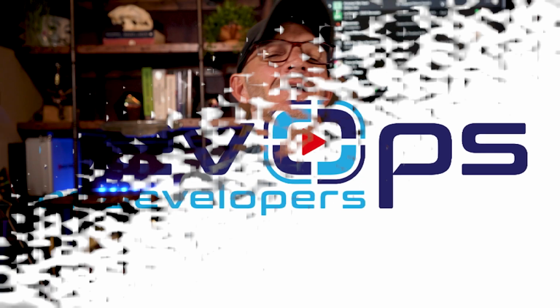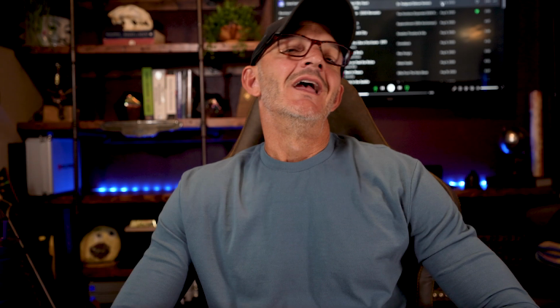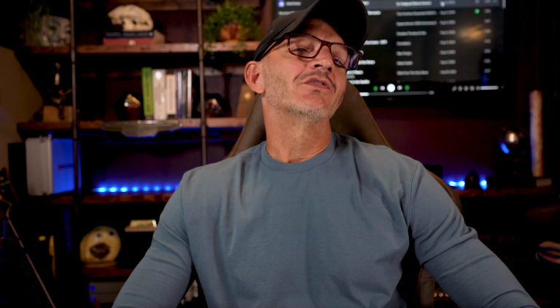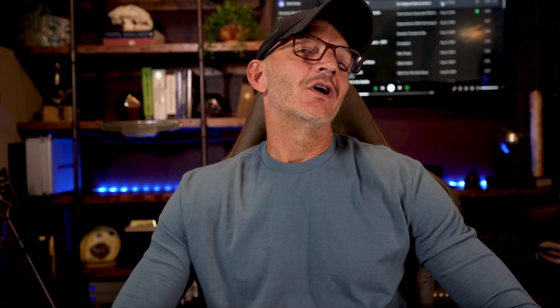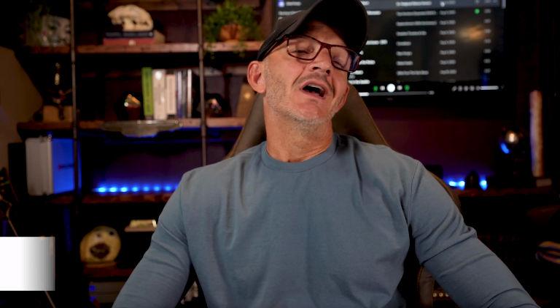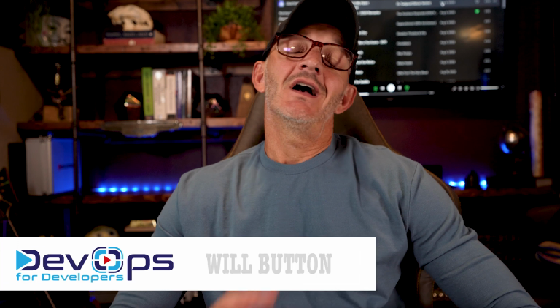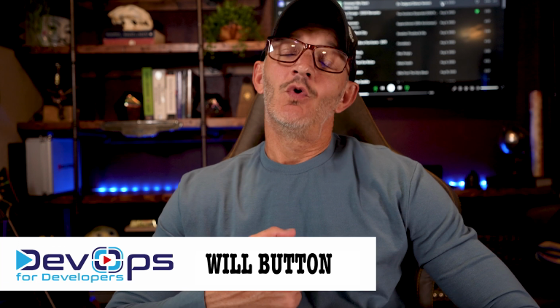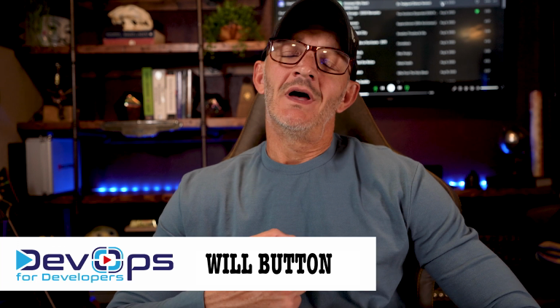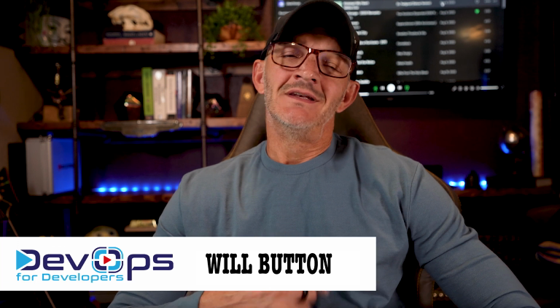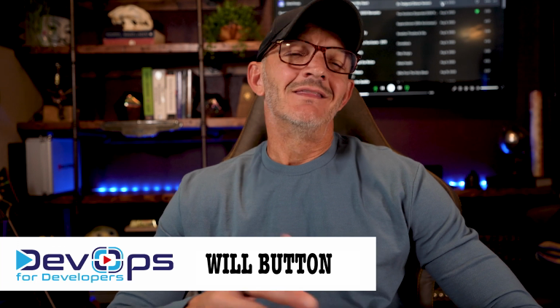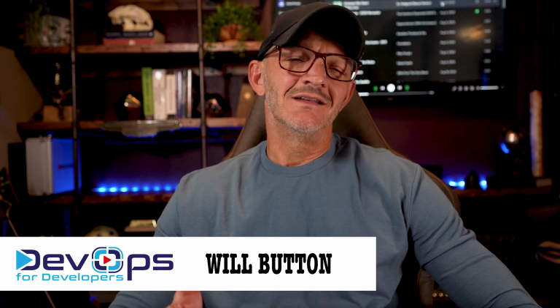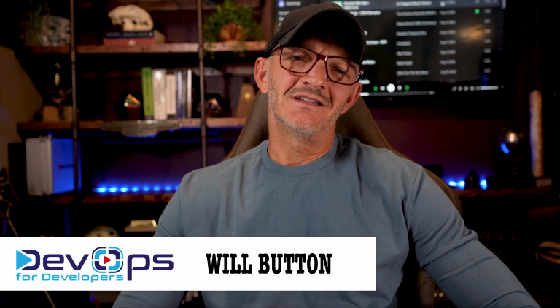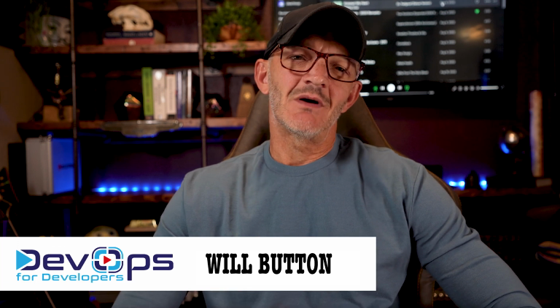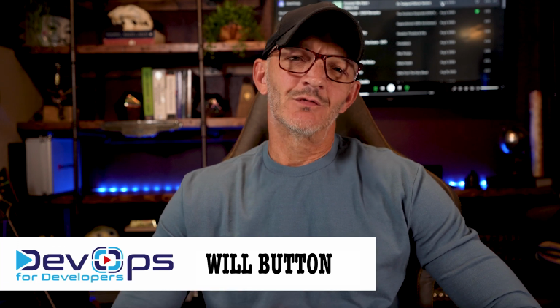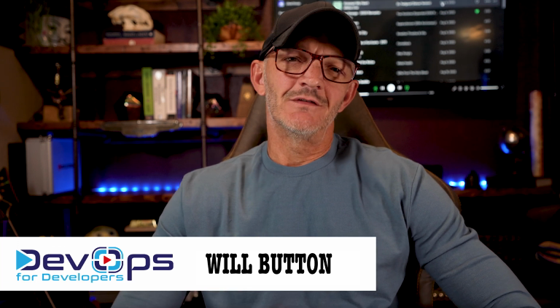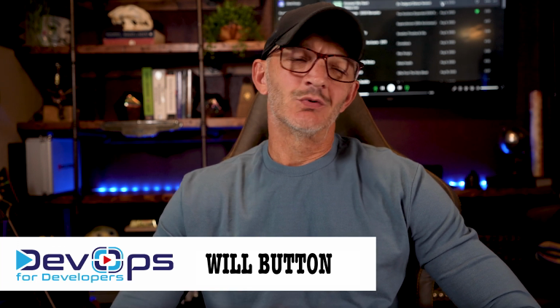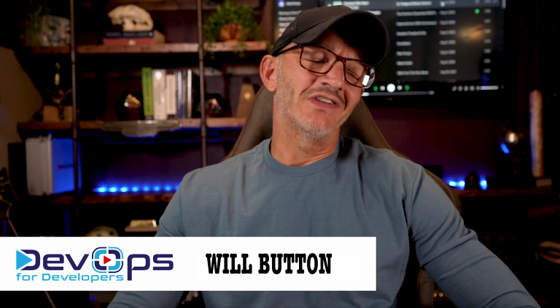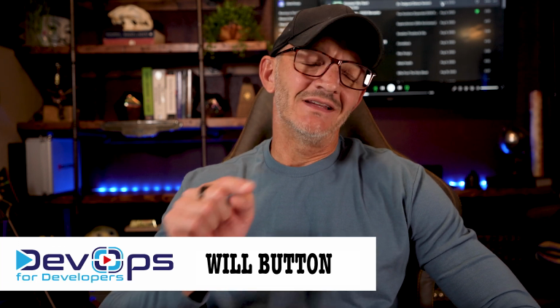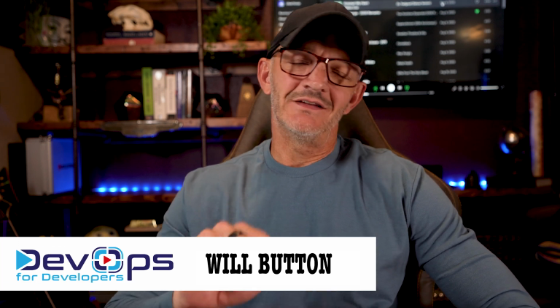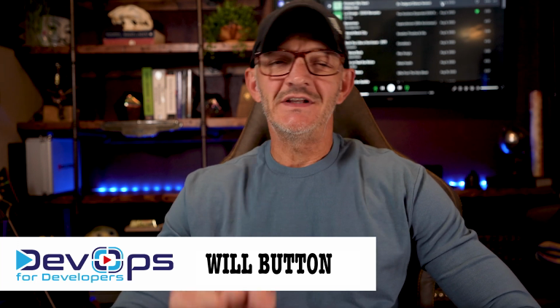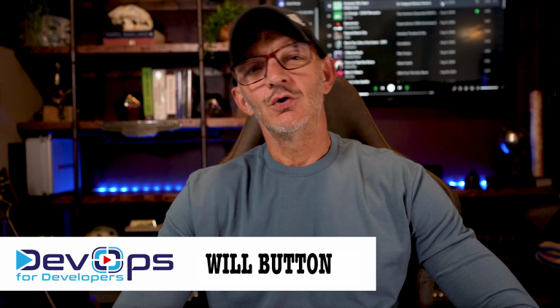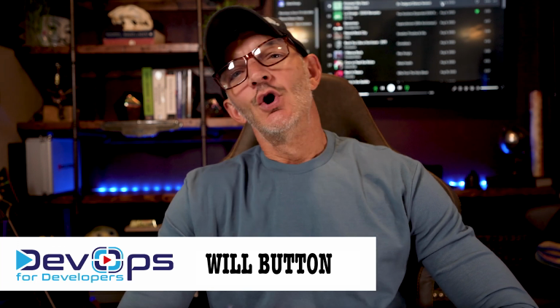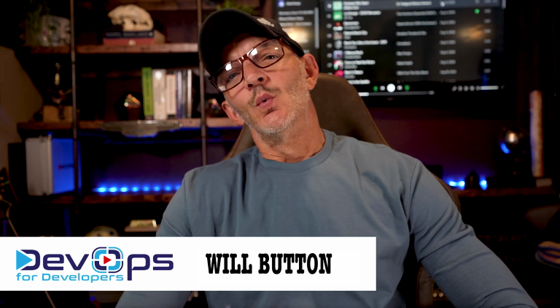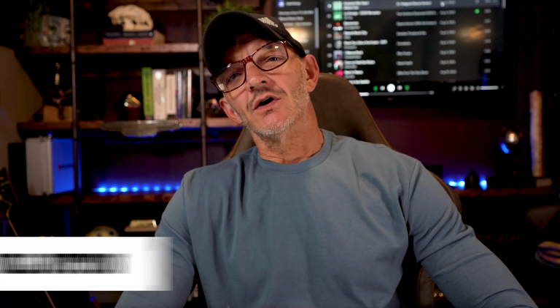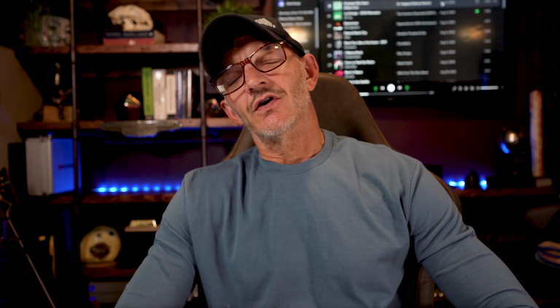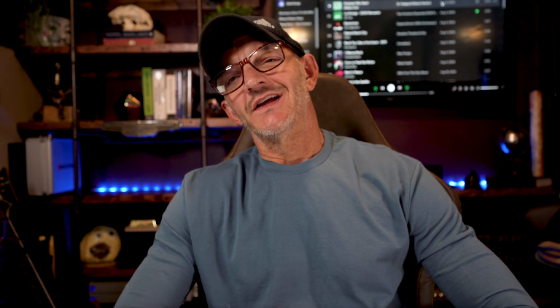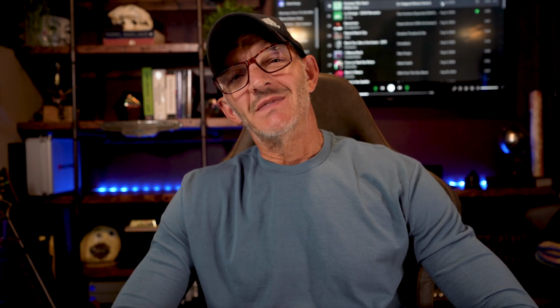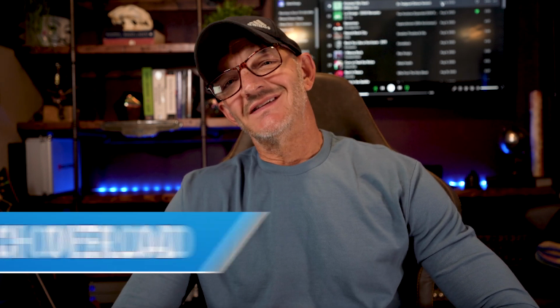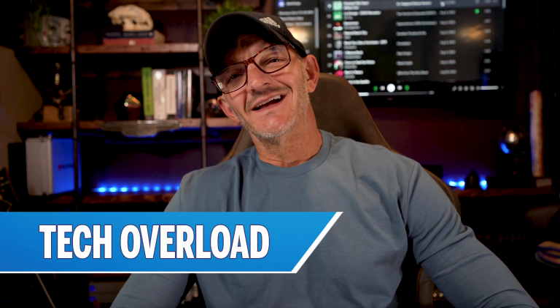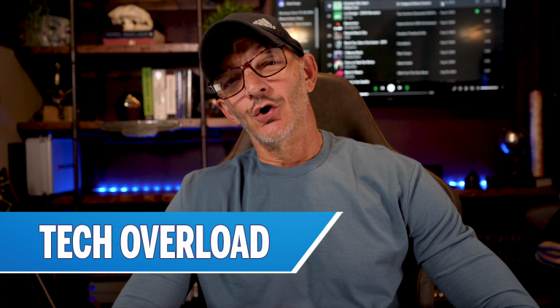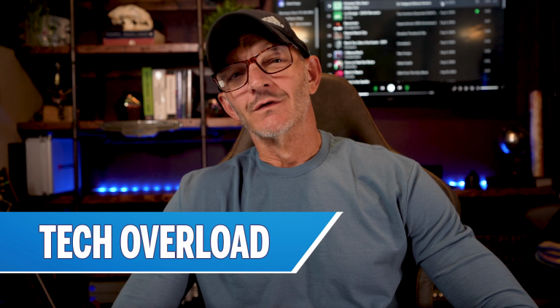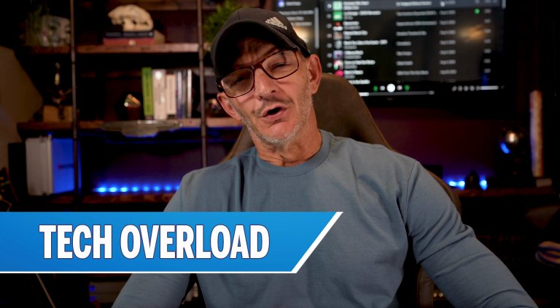Hey, what's going on? I'm Will Button. This is DevOps for Developers, and in this video we are talking about tech overload.